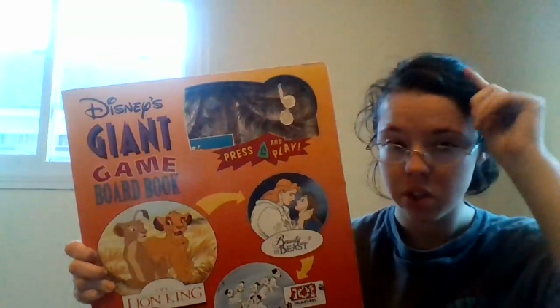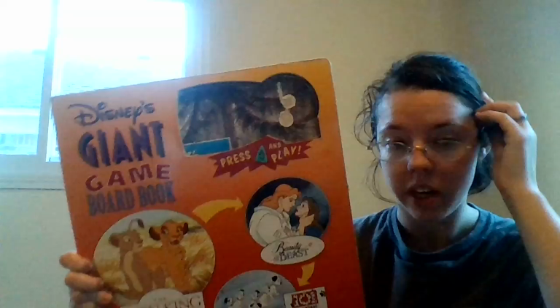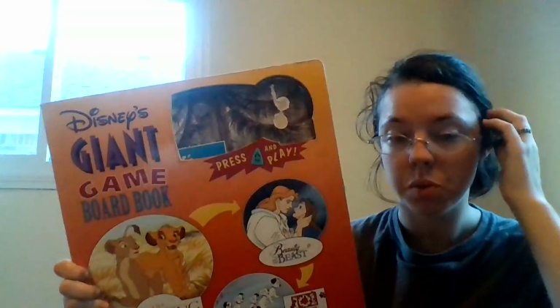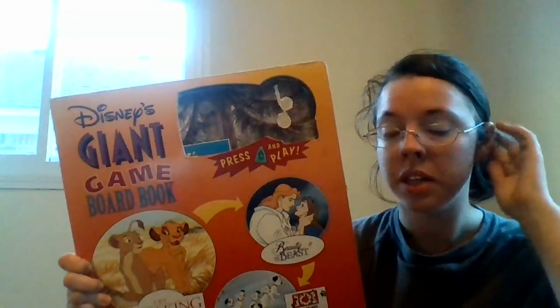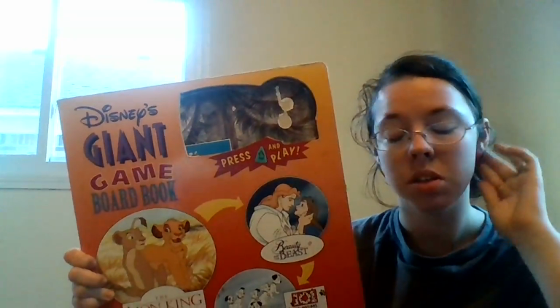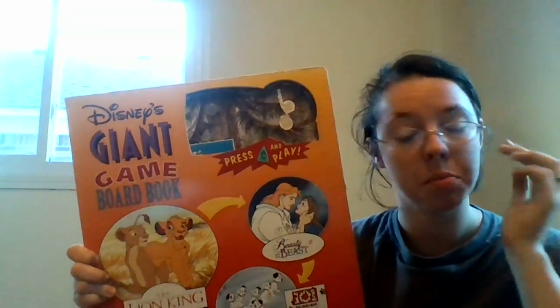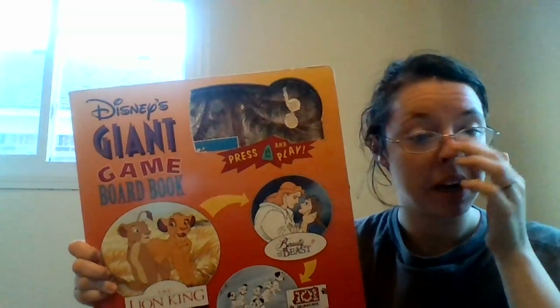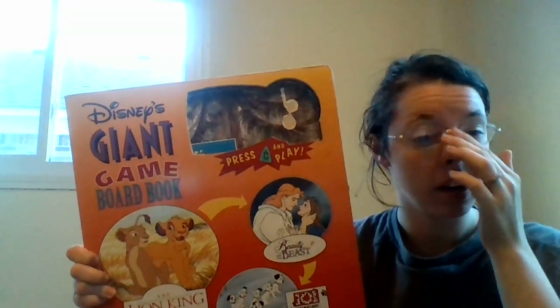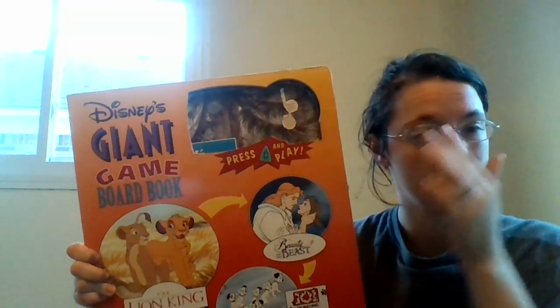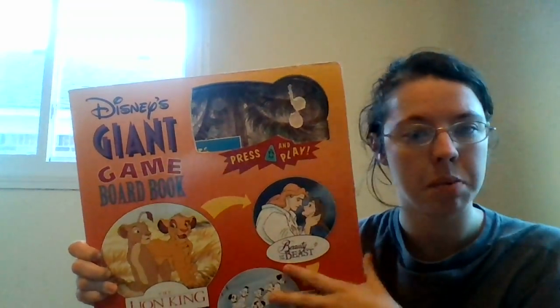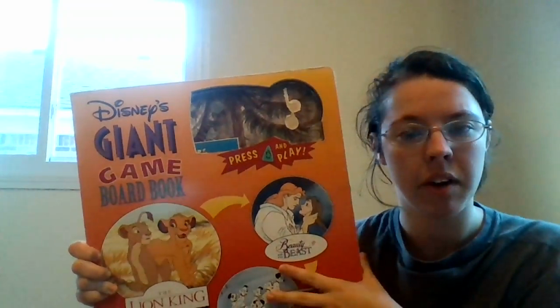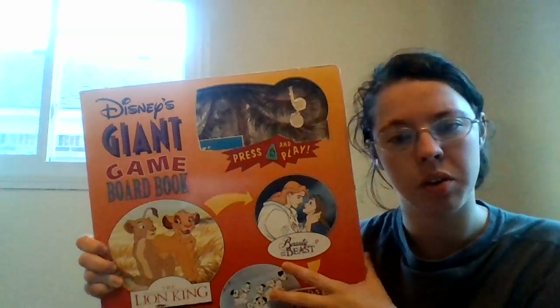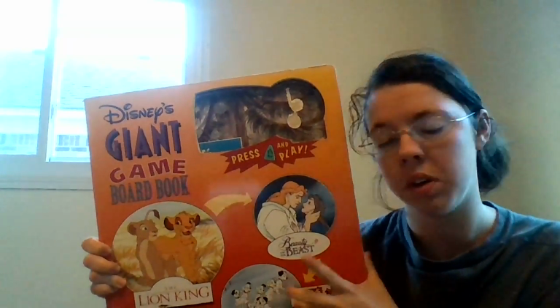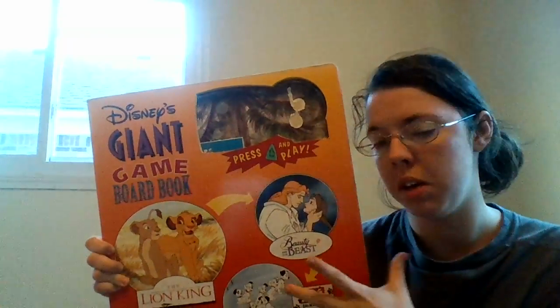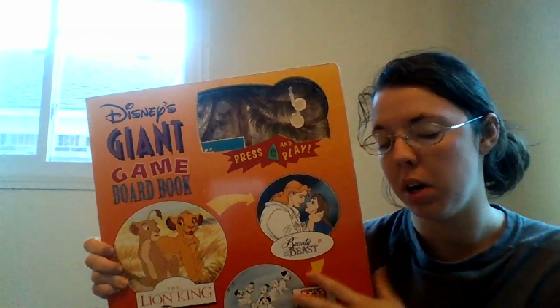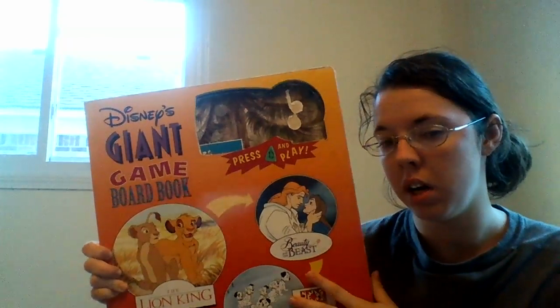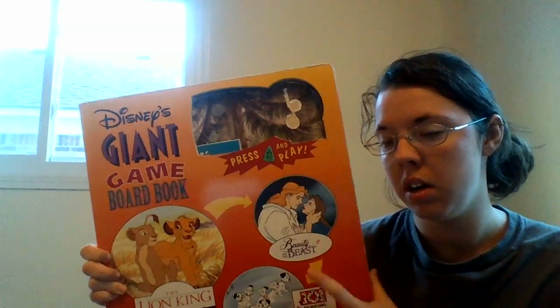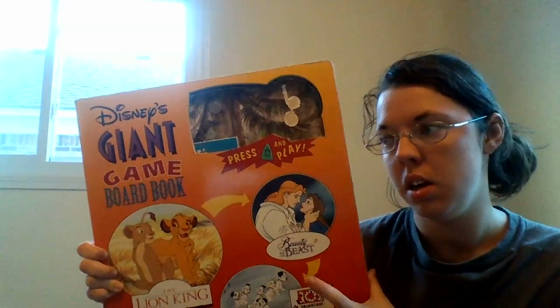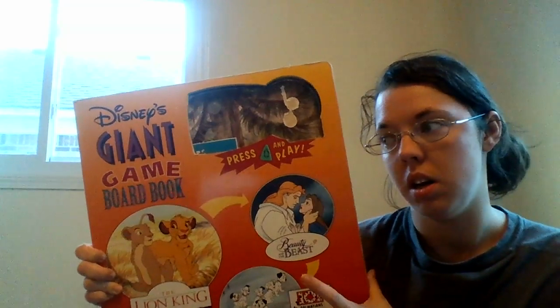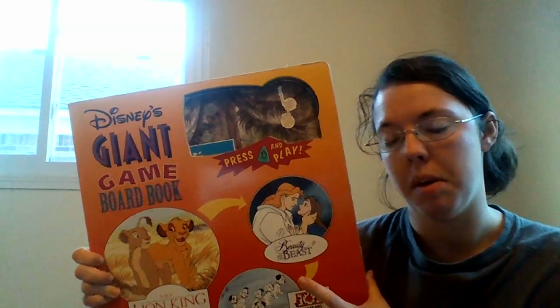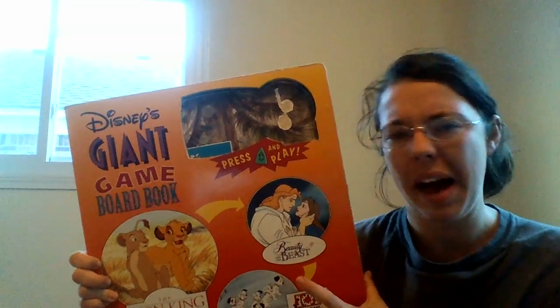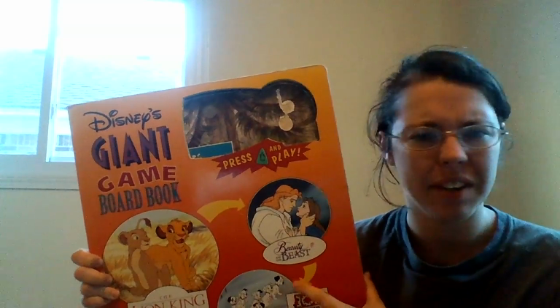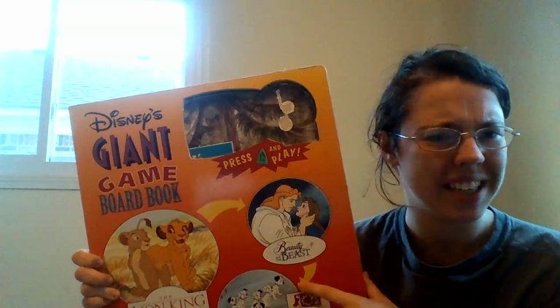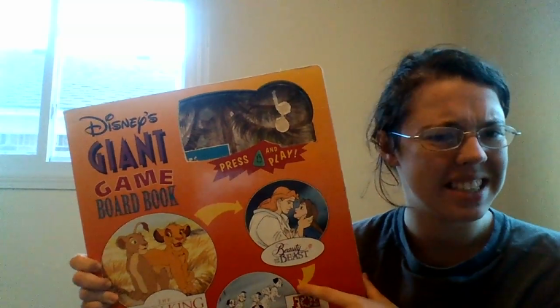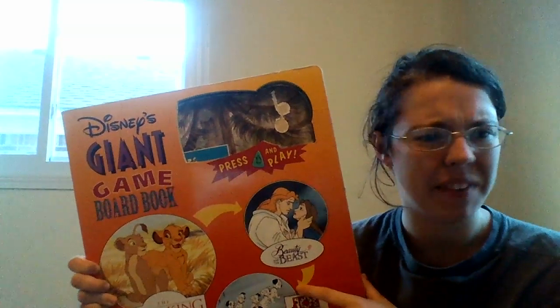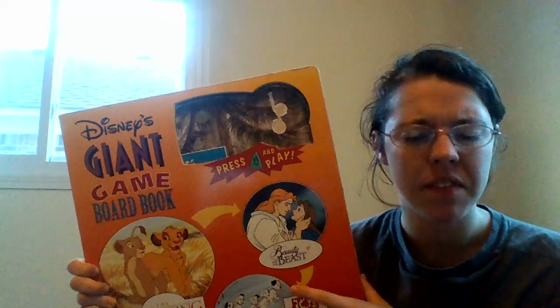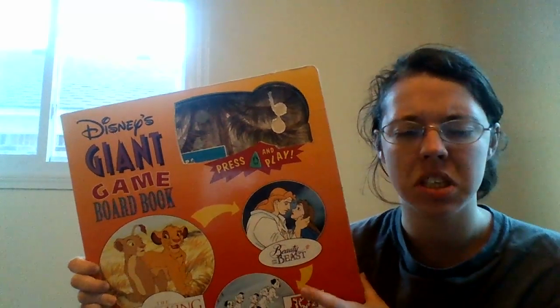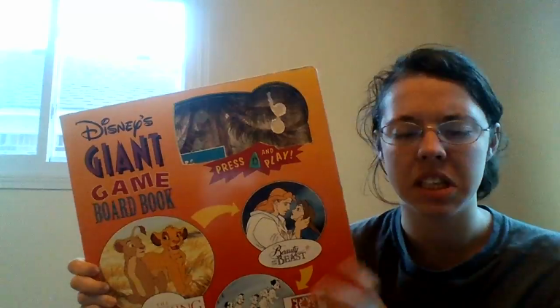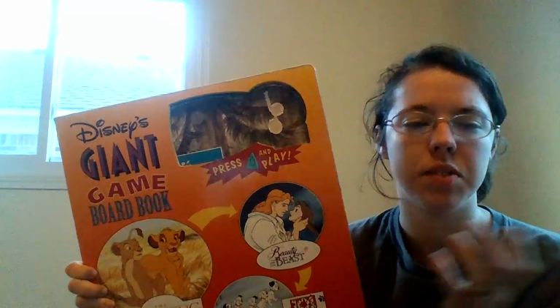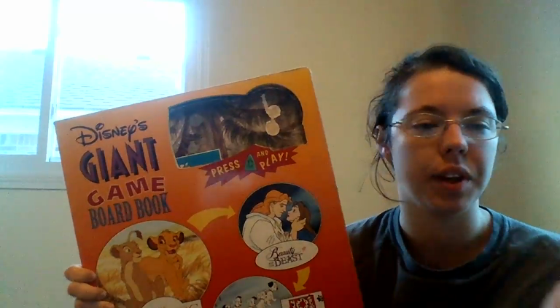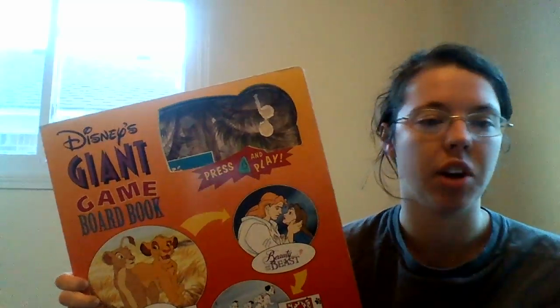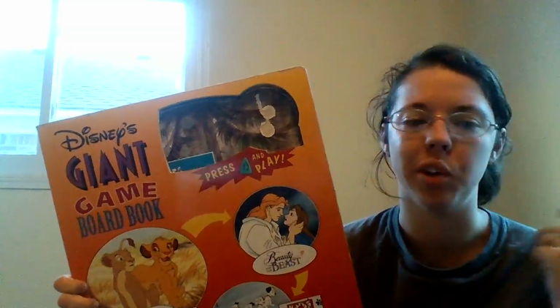What's missing is what used to be an electronic dice roller. So I just went to Meijer and bought a pack of like five or six dice for like a dollar ninety-nine.